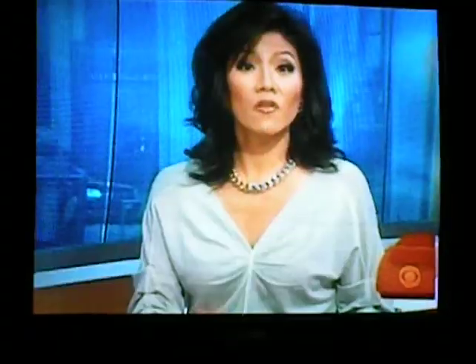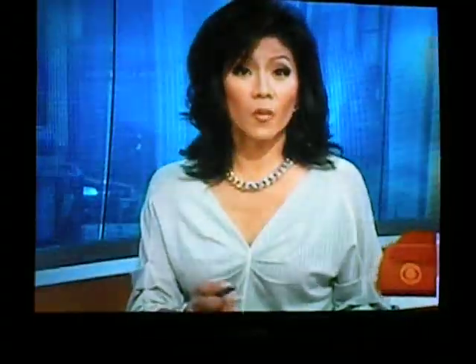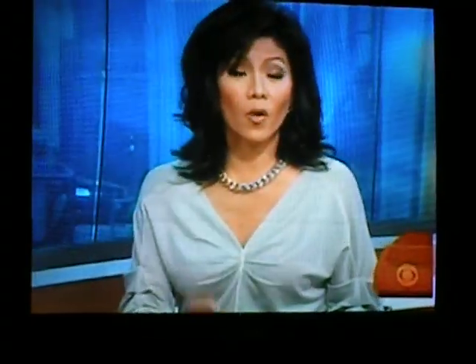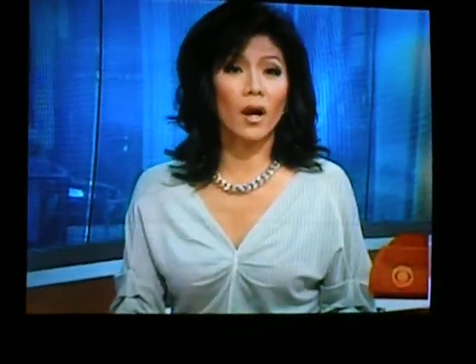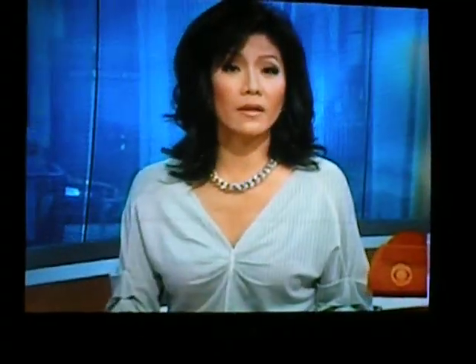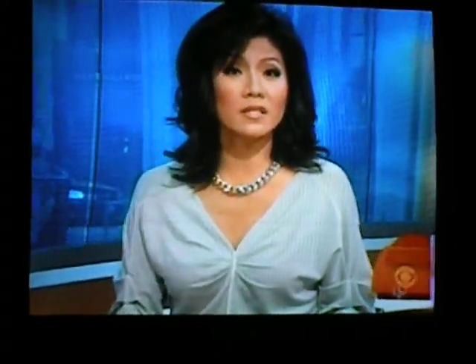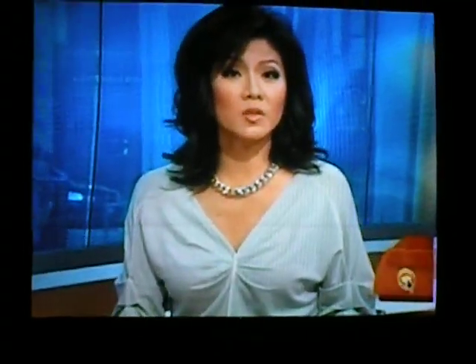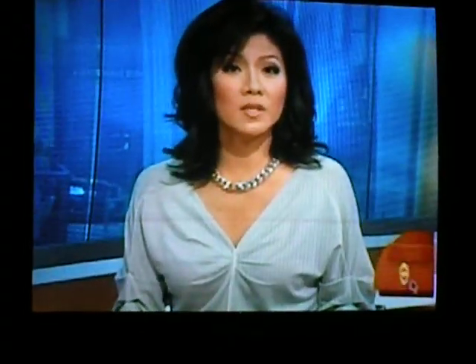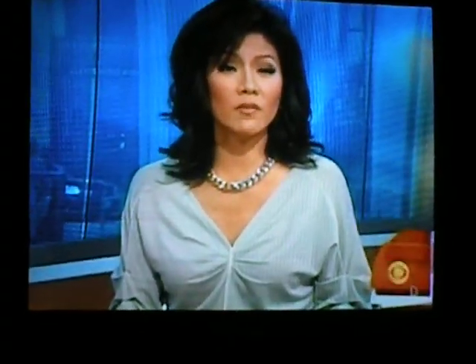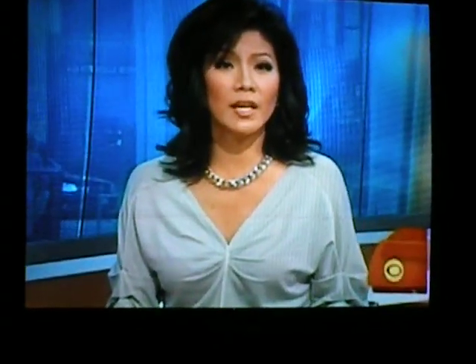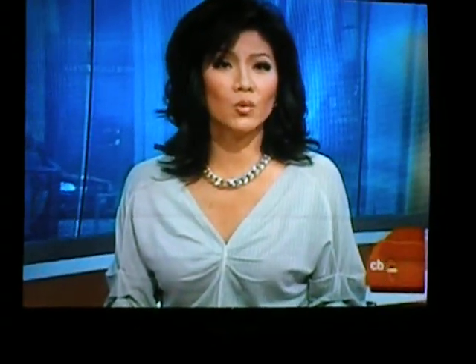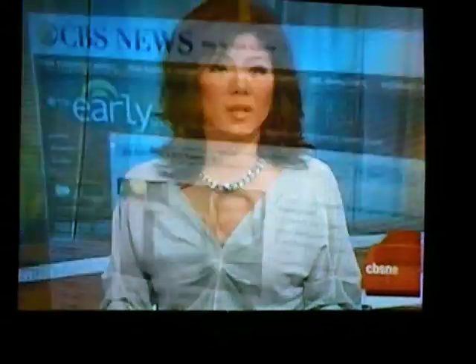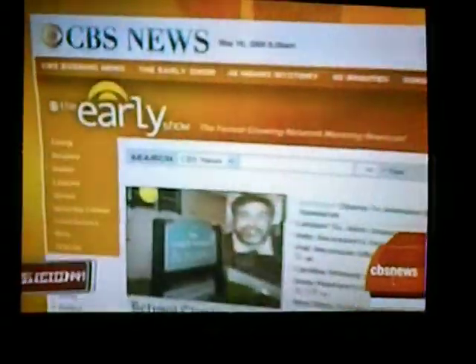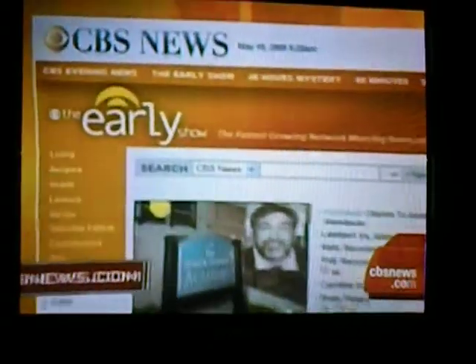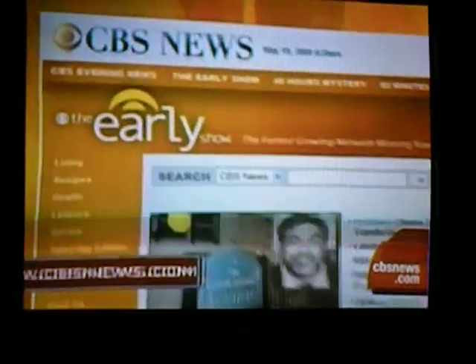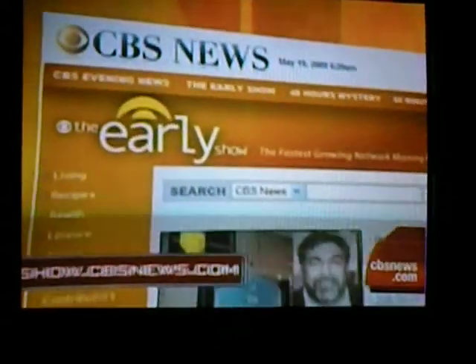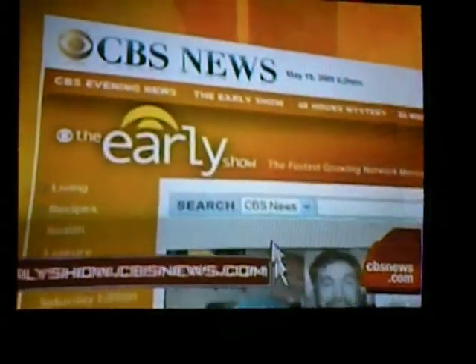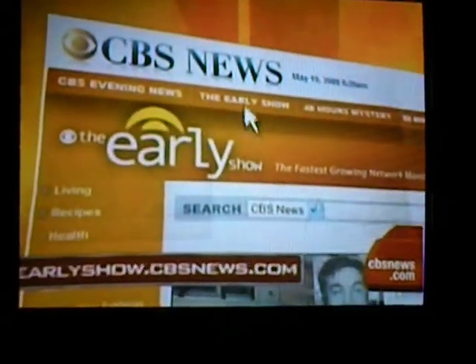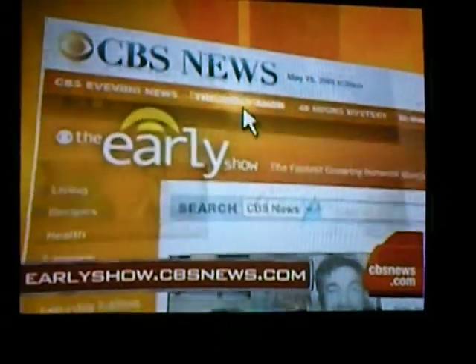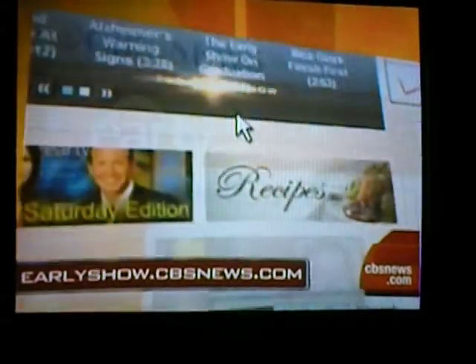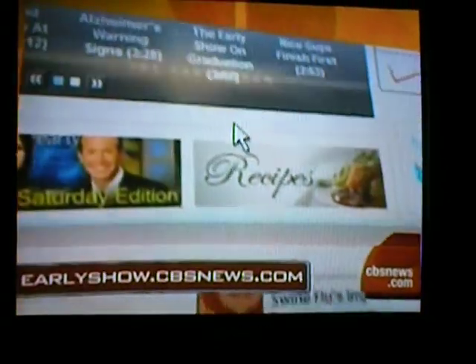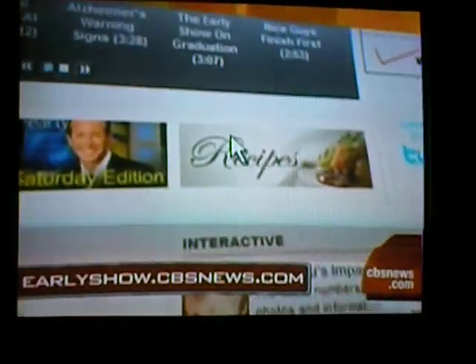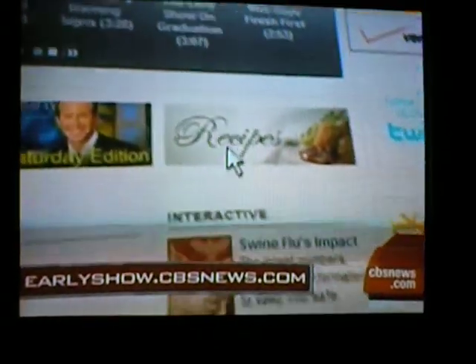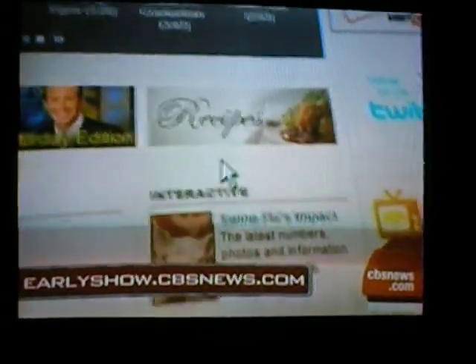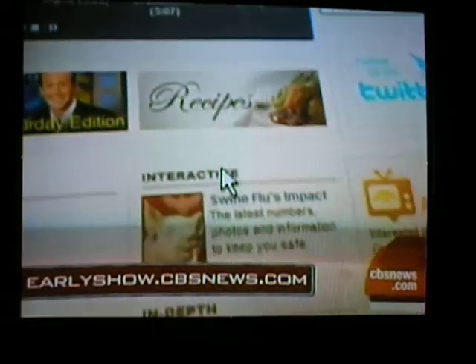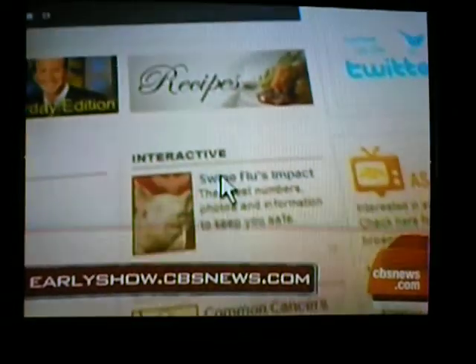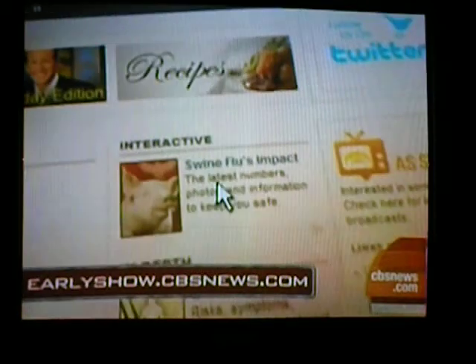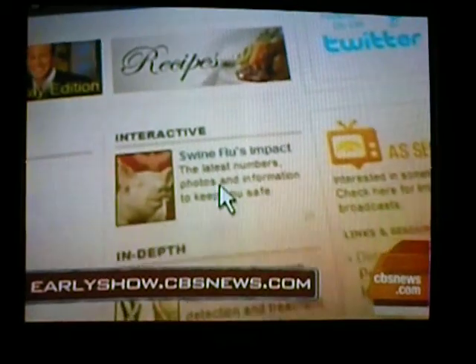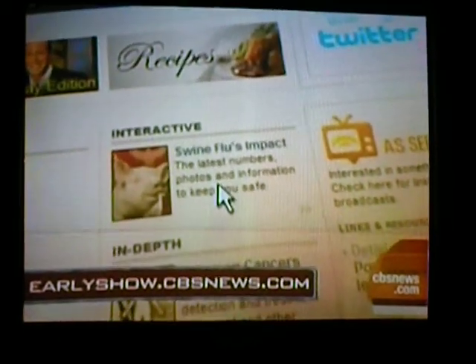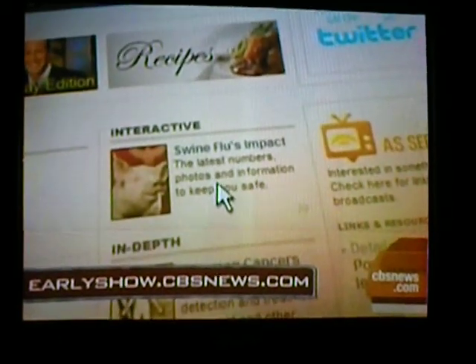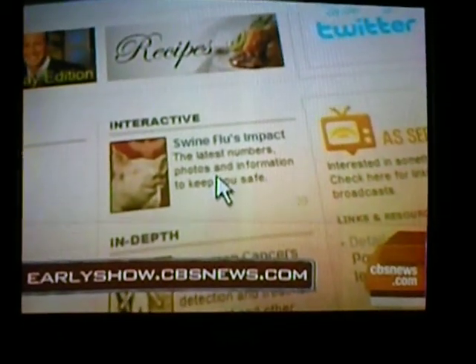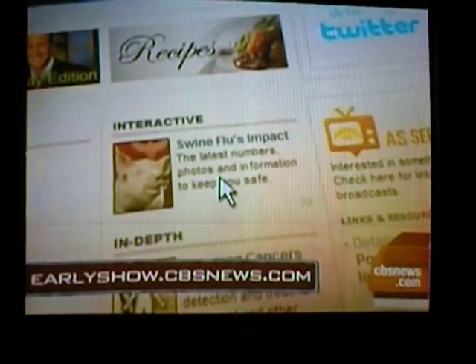For more on the symptoms of the H1N1 flu, go to our website, earlyshow.cbsnews.com.